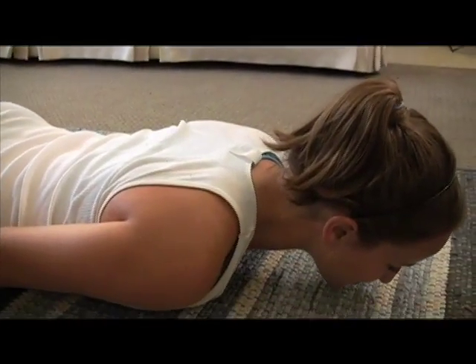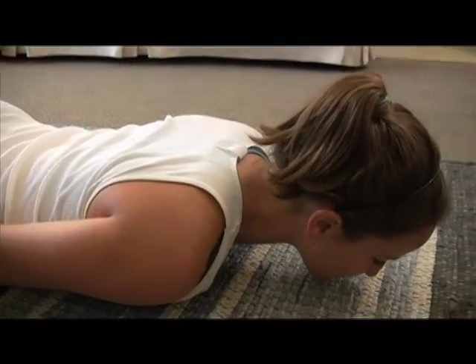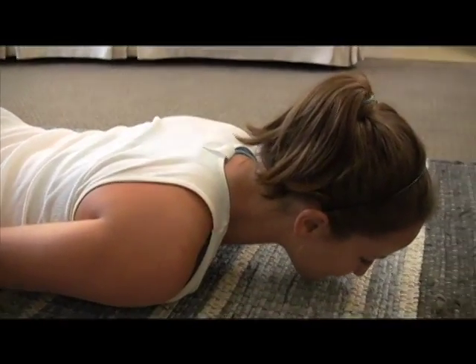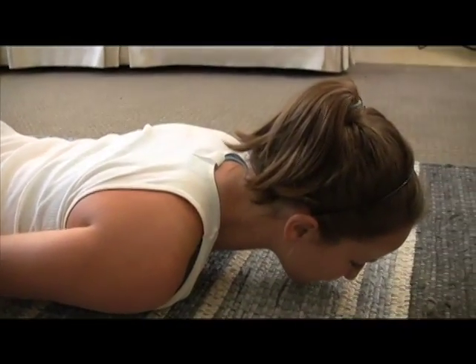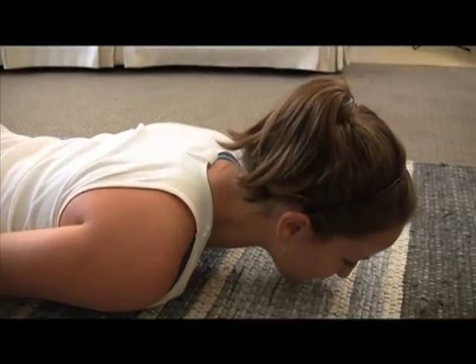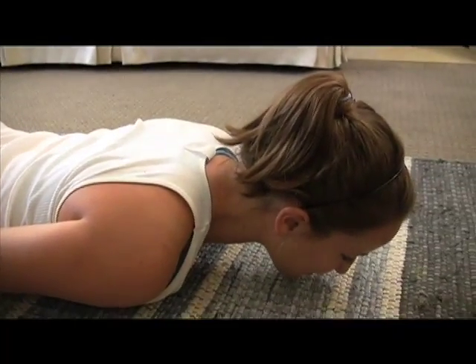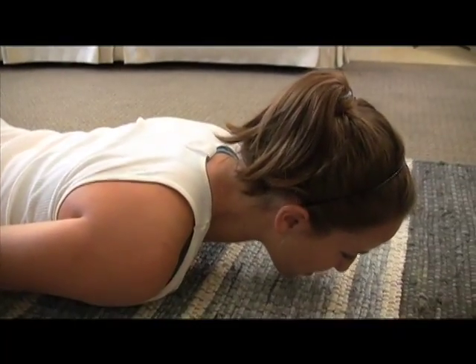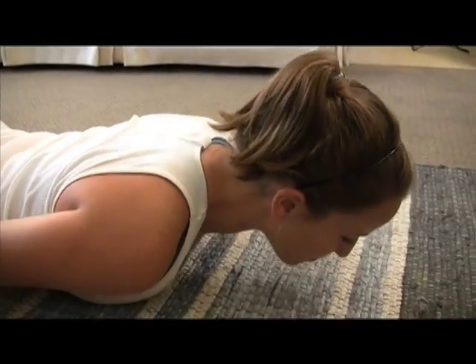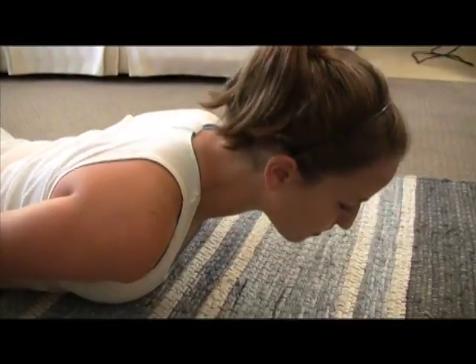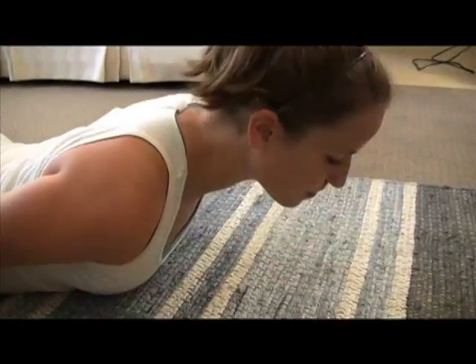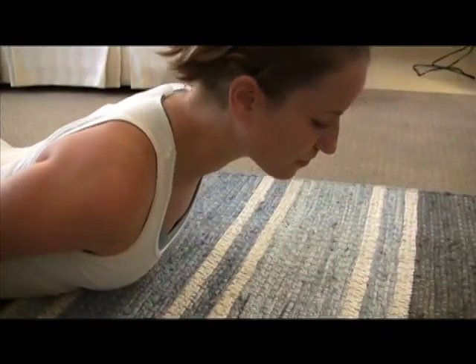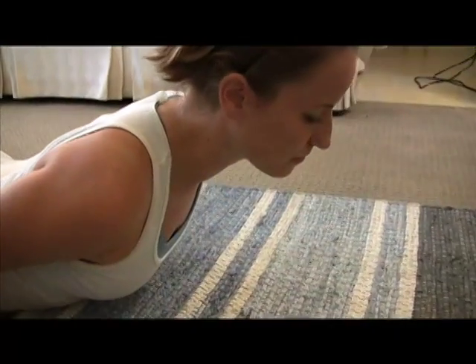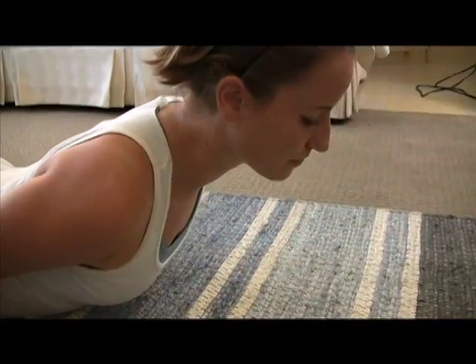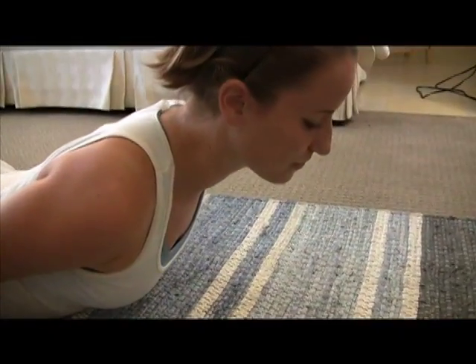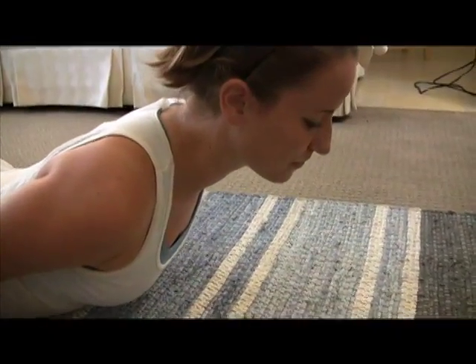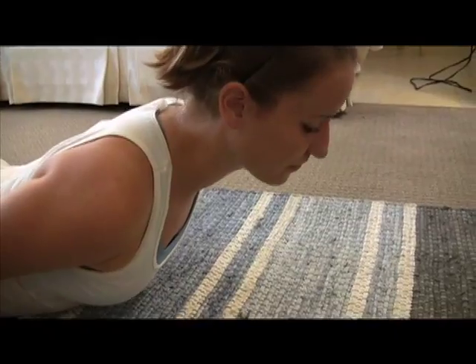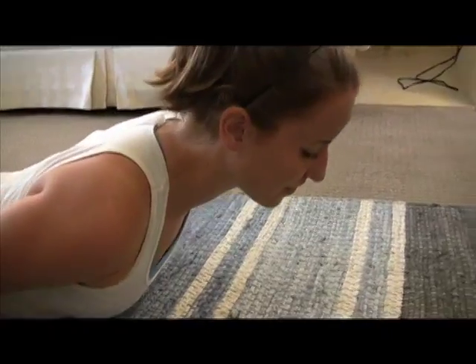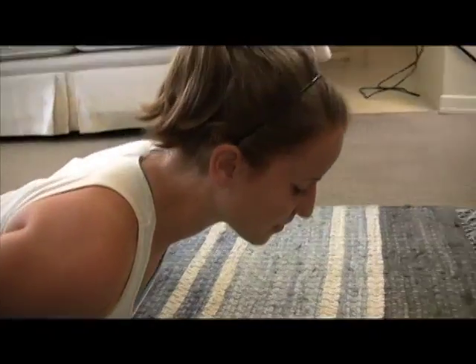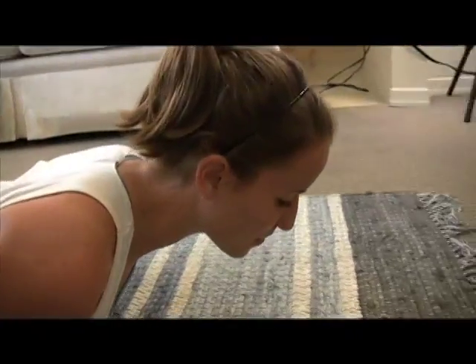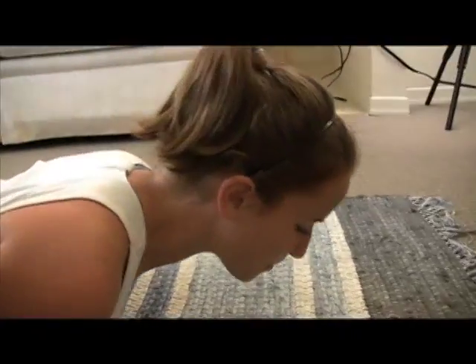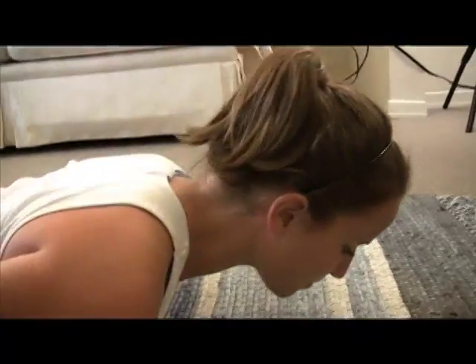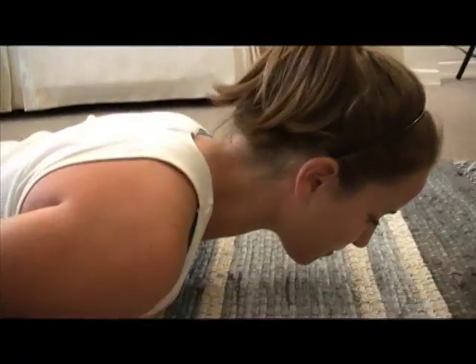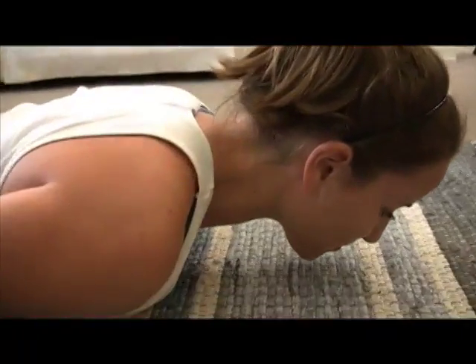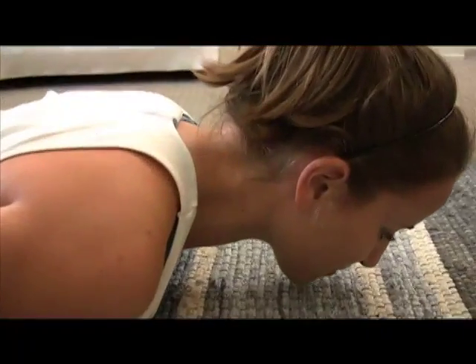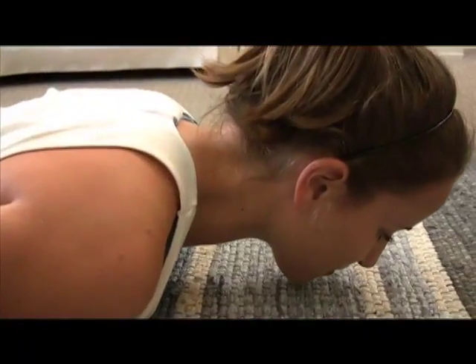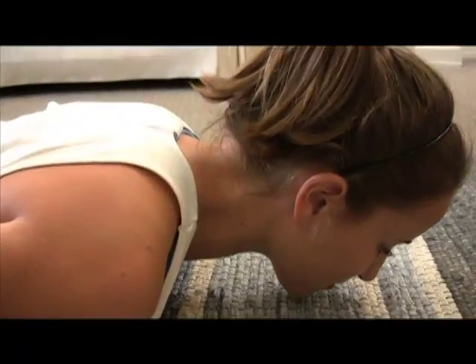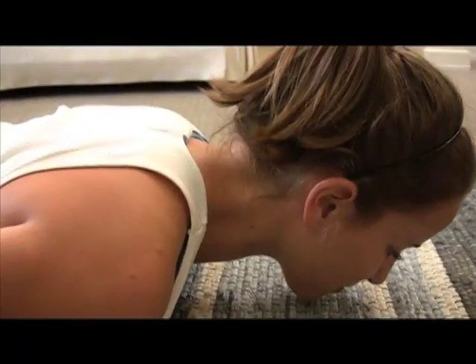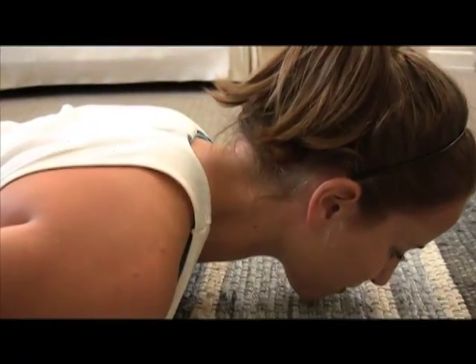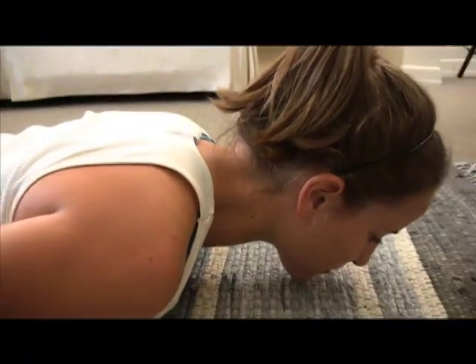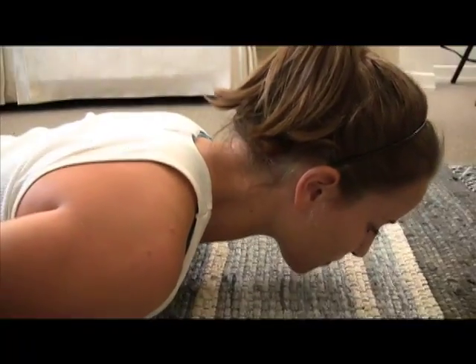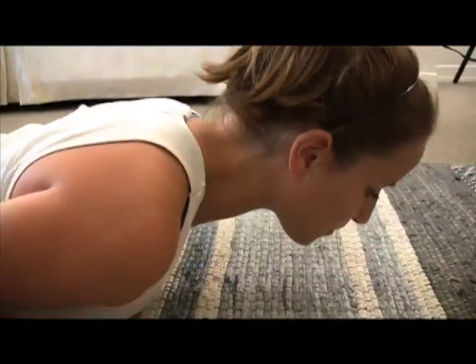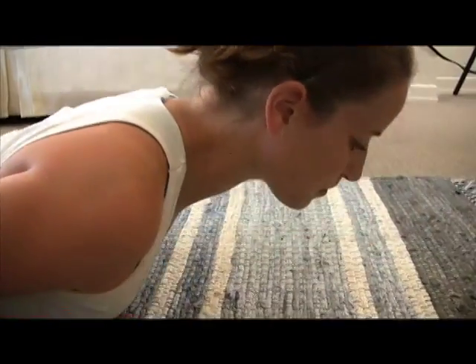From here, you're just going to be lifting and lowering your head and shoulders. Make sure you exhale as you lift and inhale as you lower.